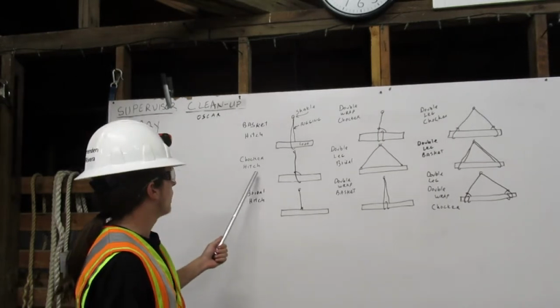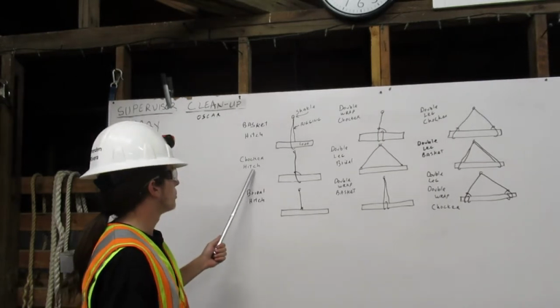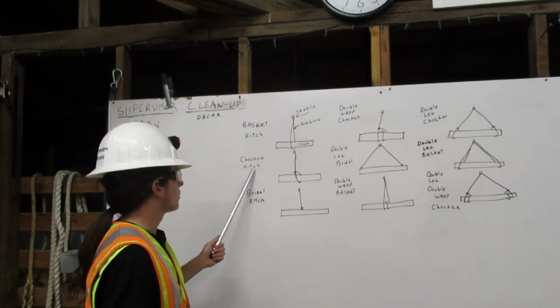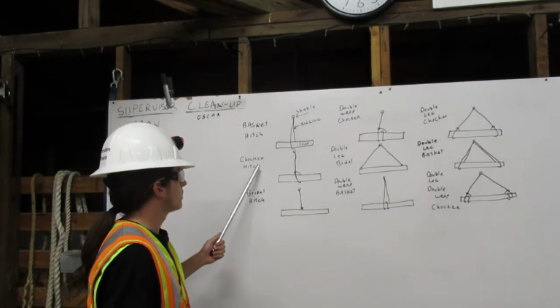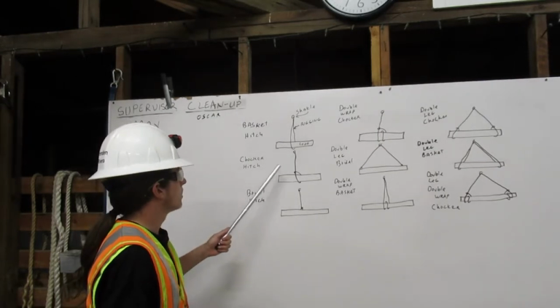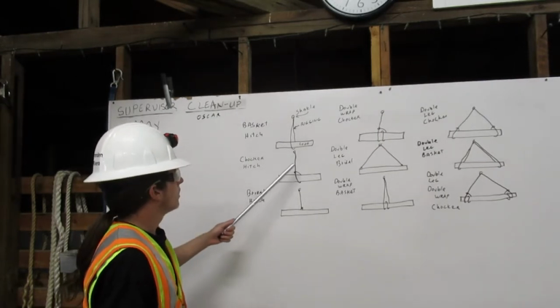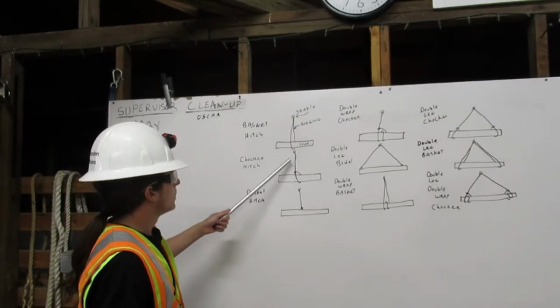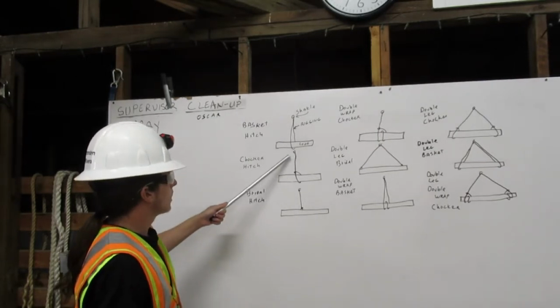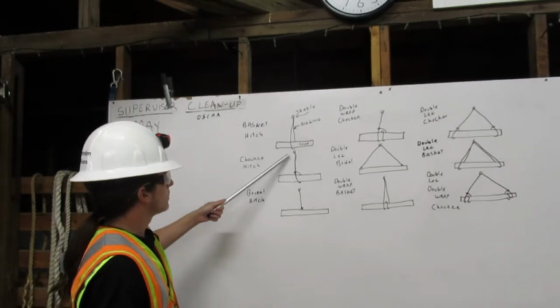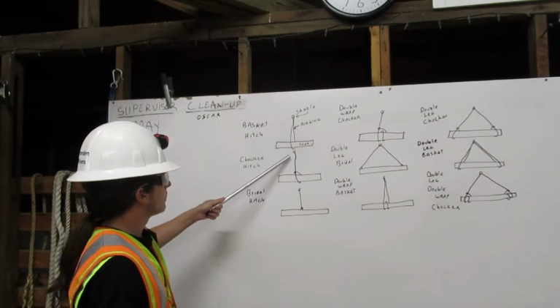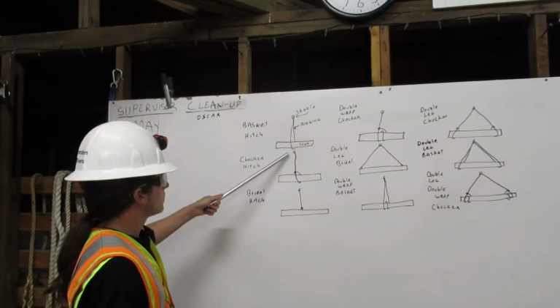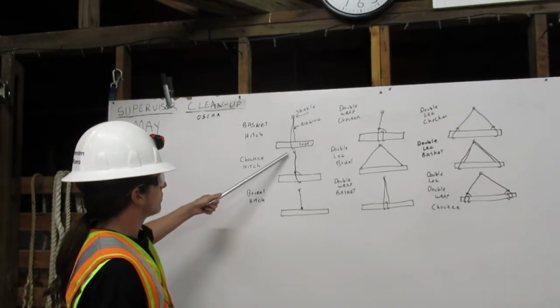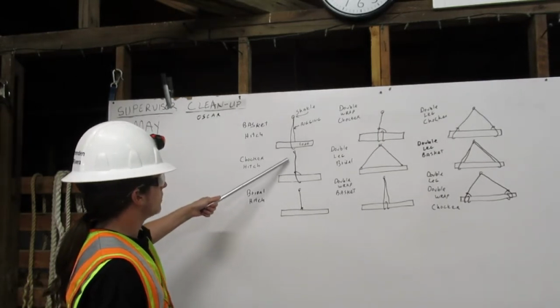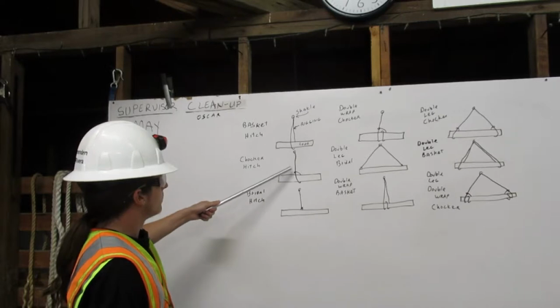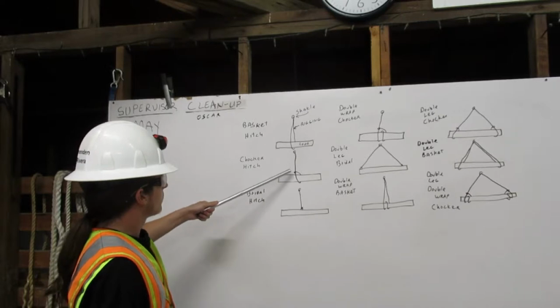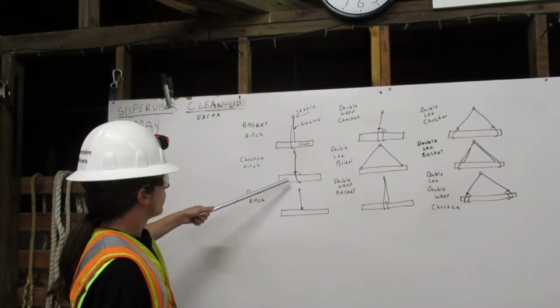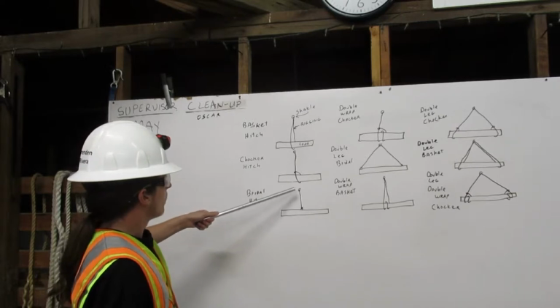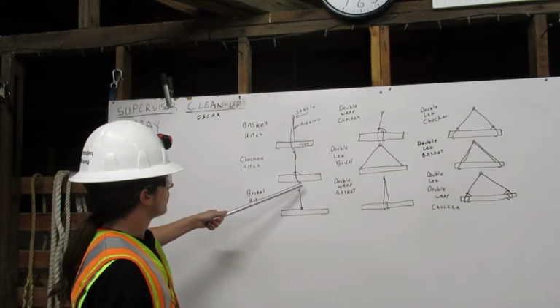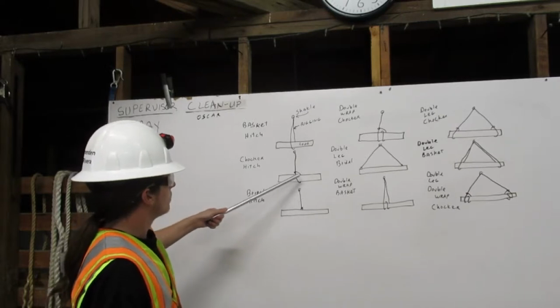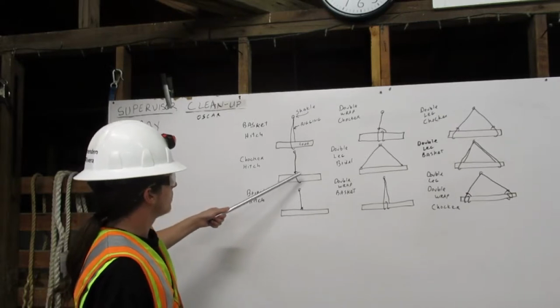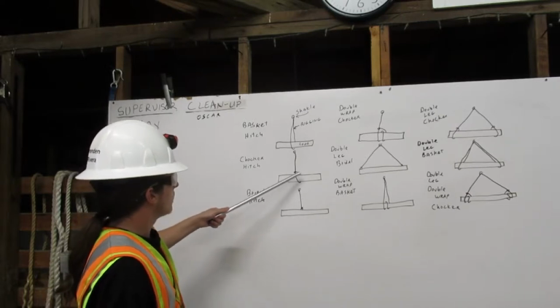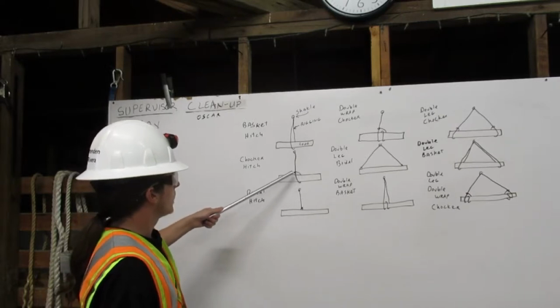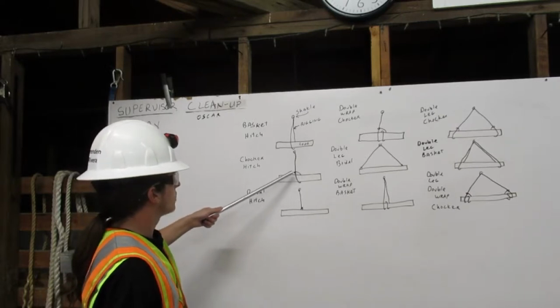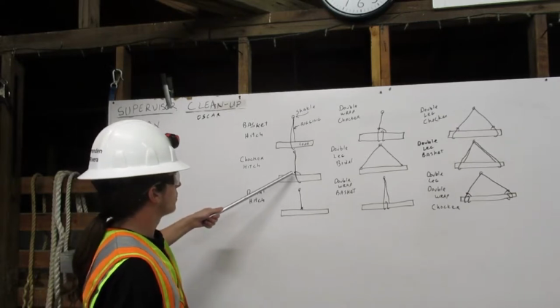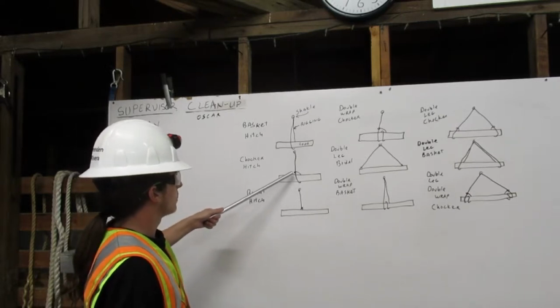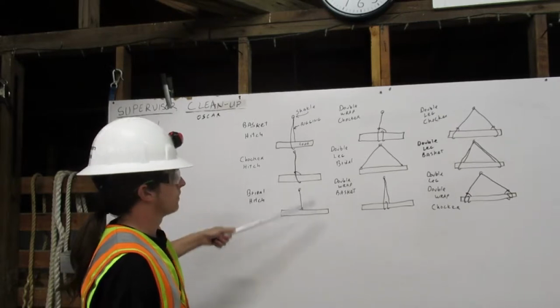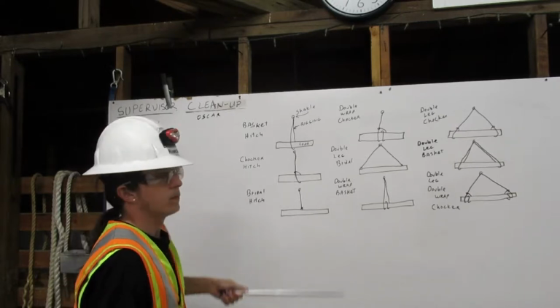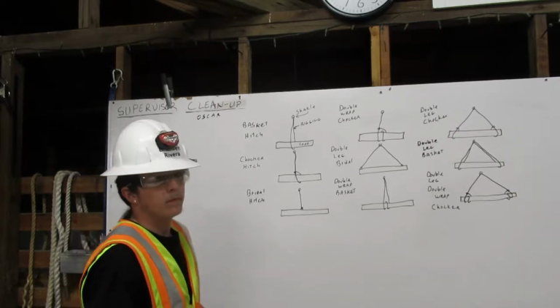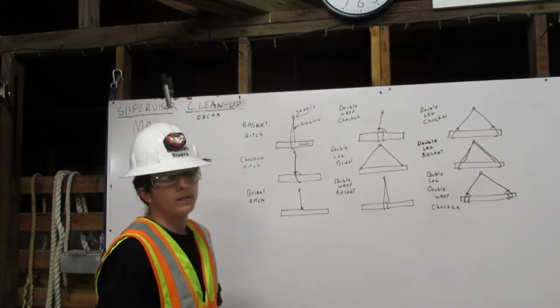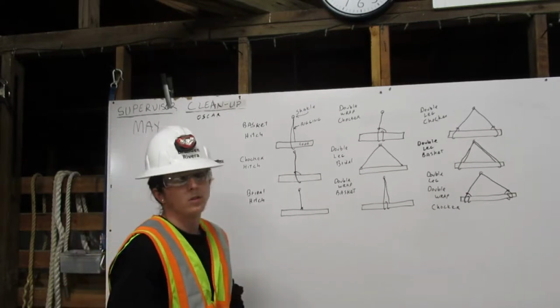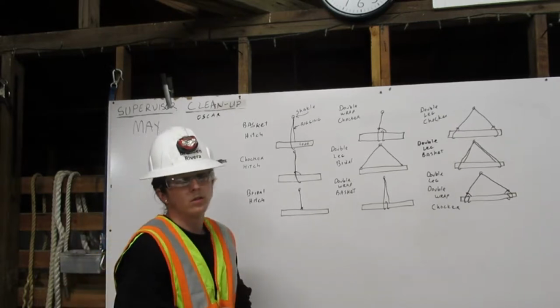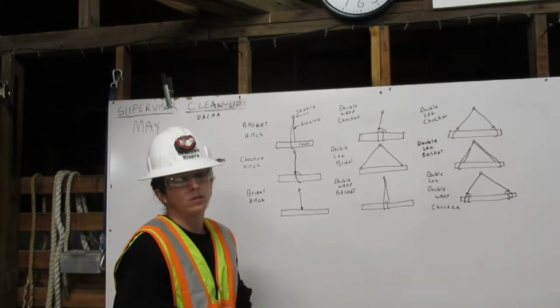Next, we have our choker hitch. The rigging comes down from the shackle, around the load, and attaches onto itself. That's a choker hitch.